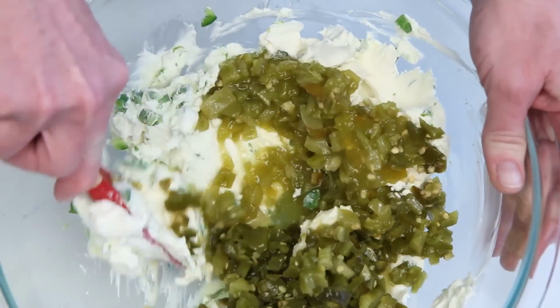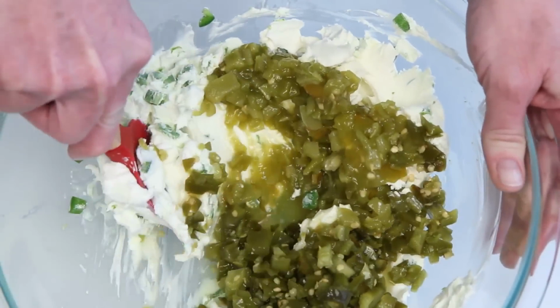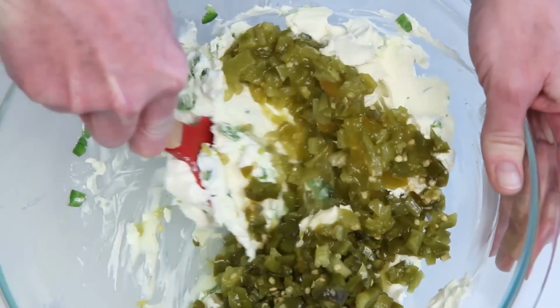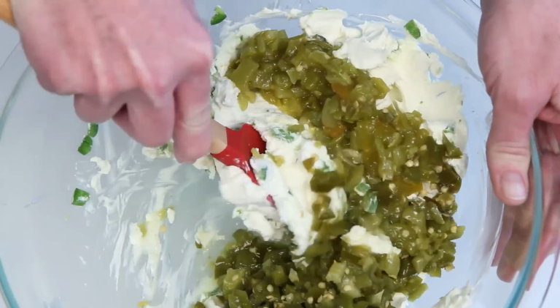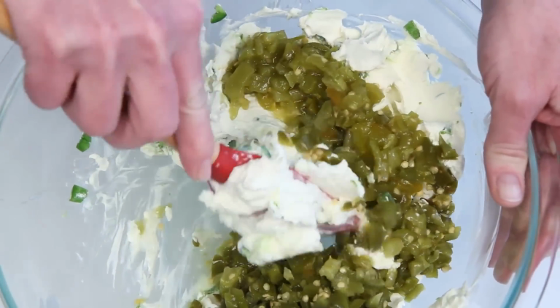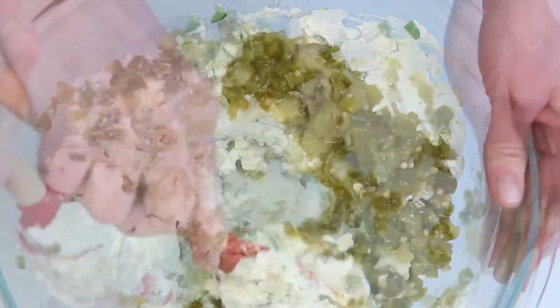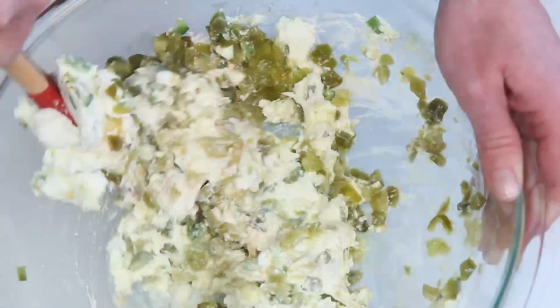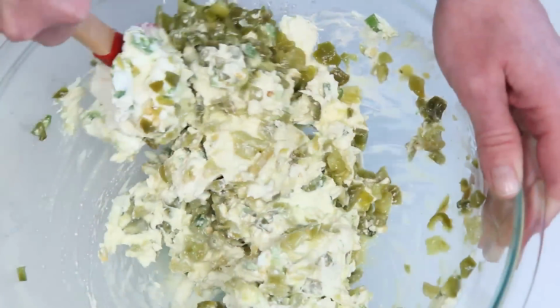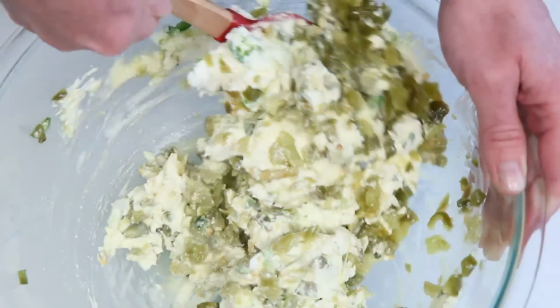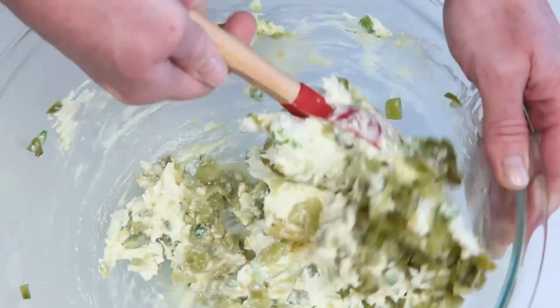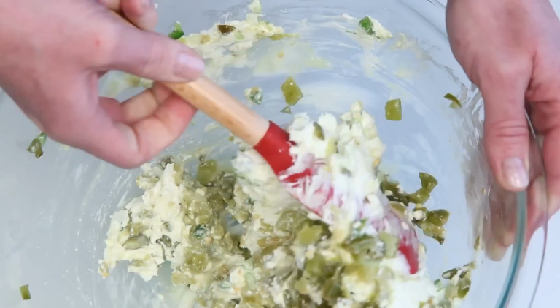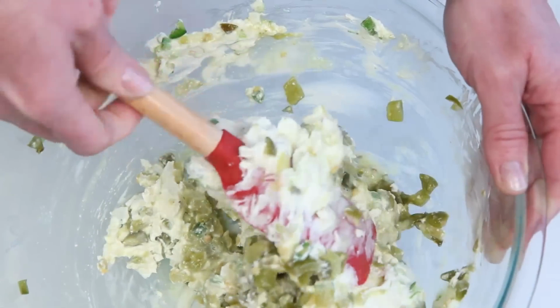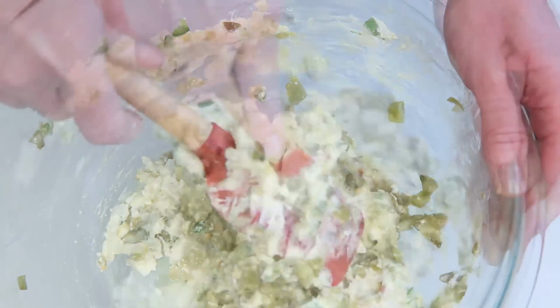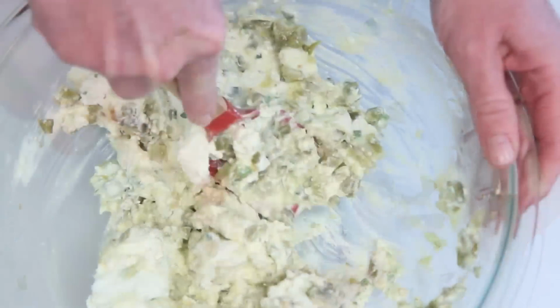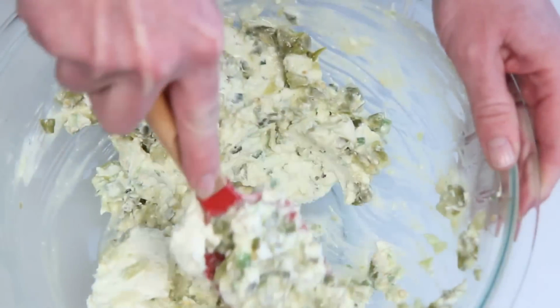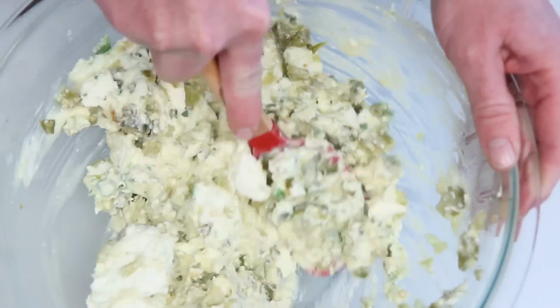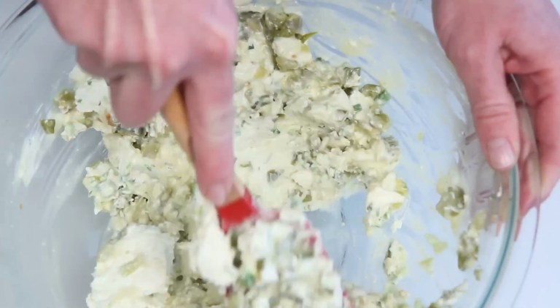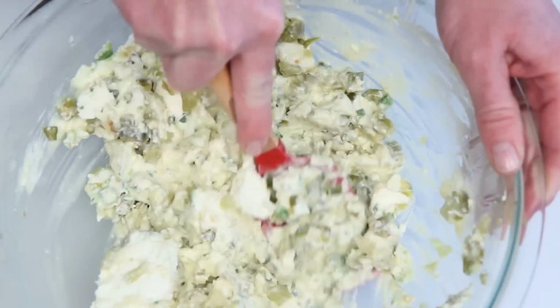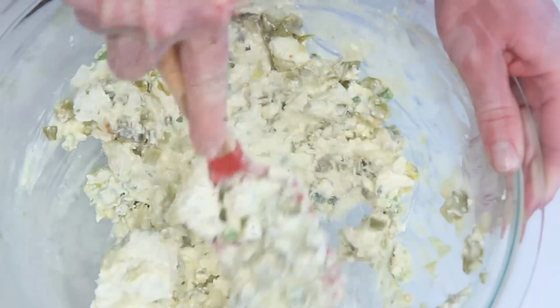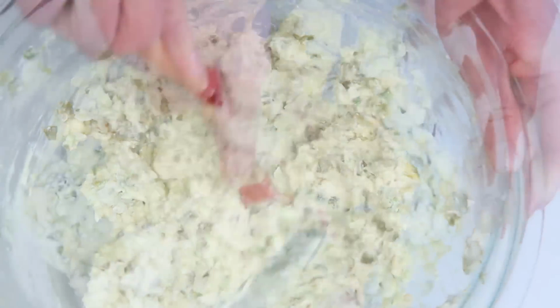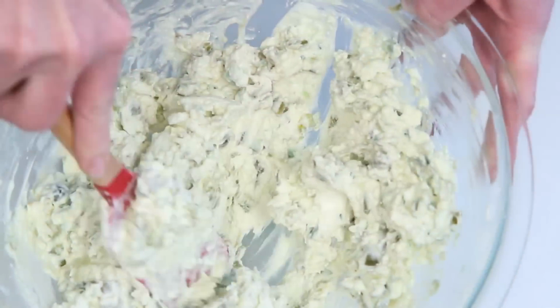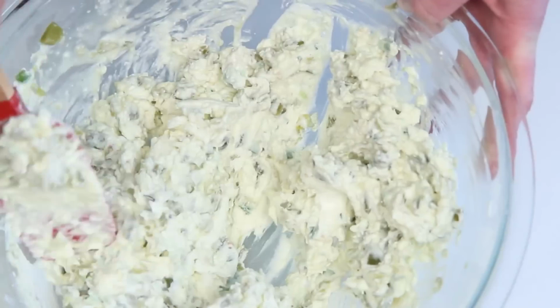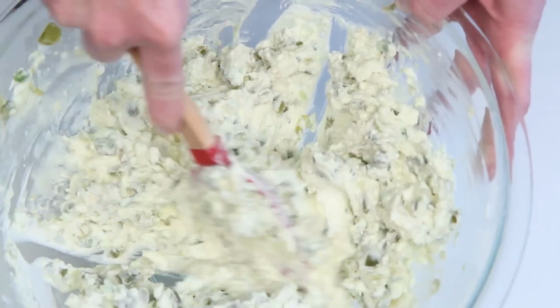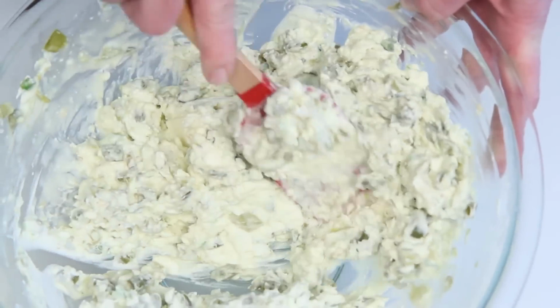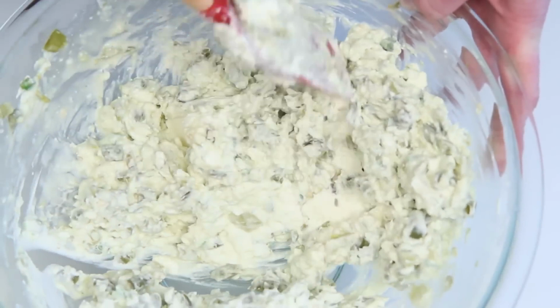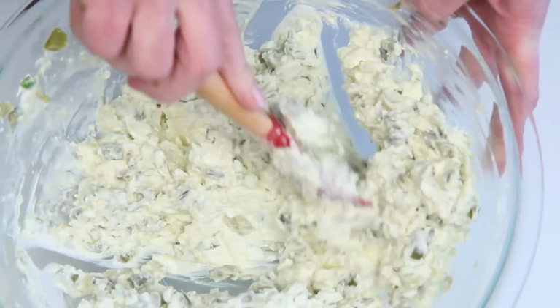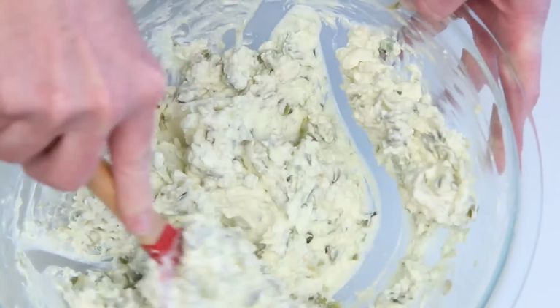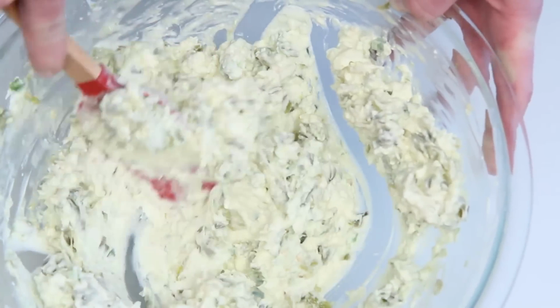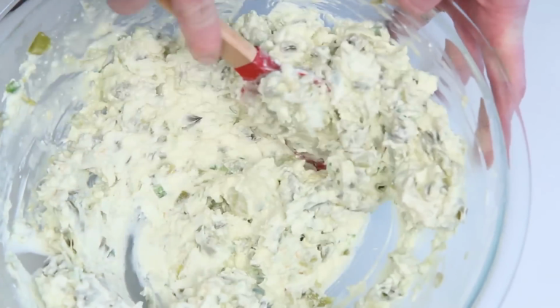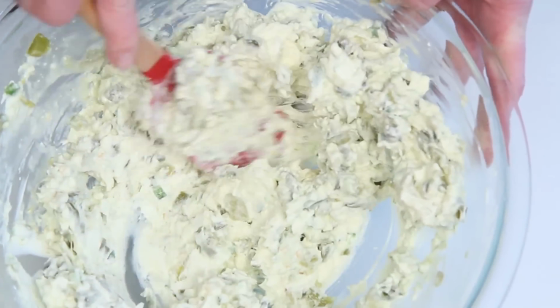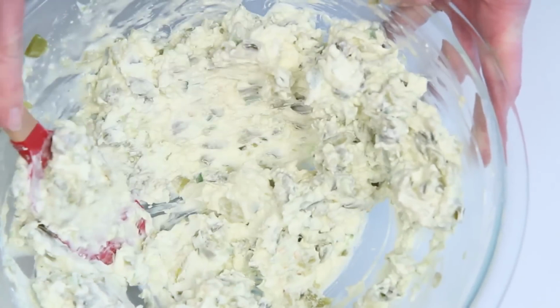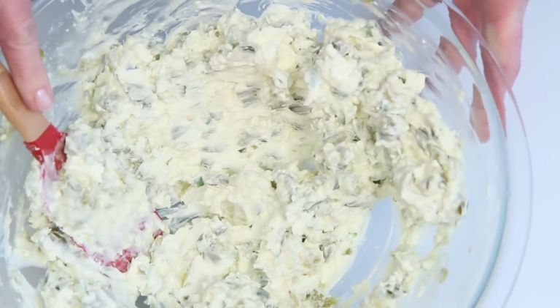I've got some fire roasted green chilies and these are fire roasted jalapenos. Get this good and combined. It's not much to look at, I know.